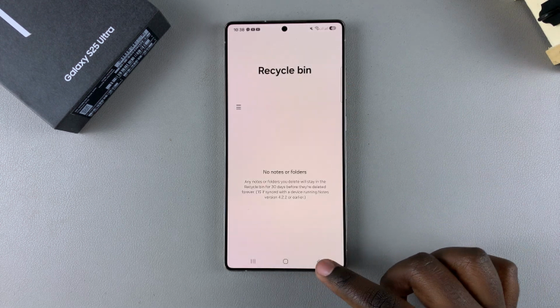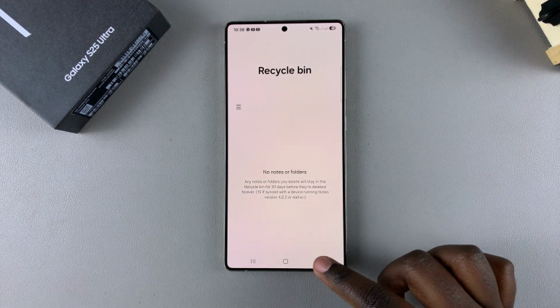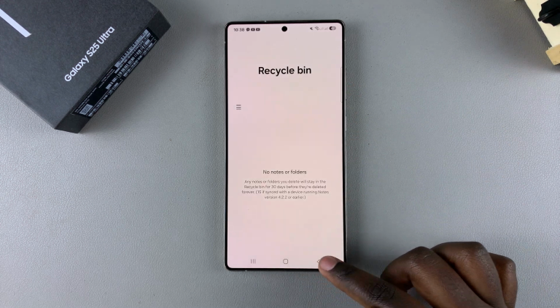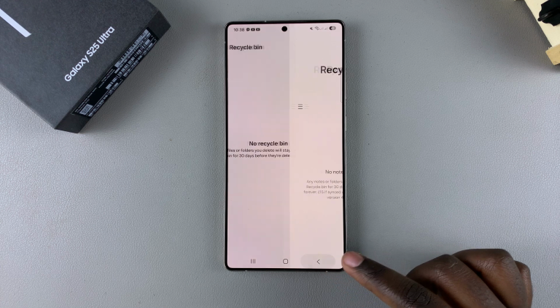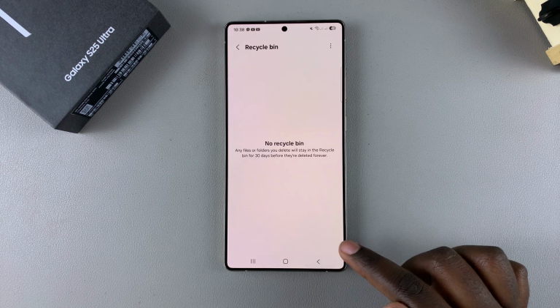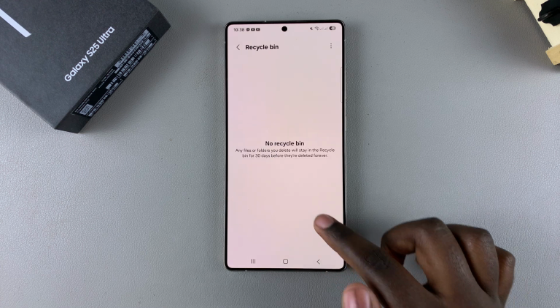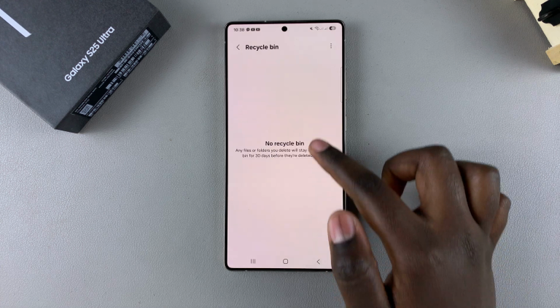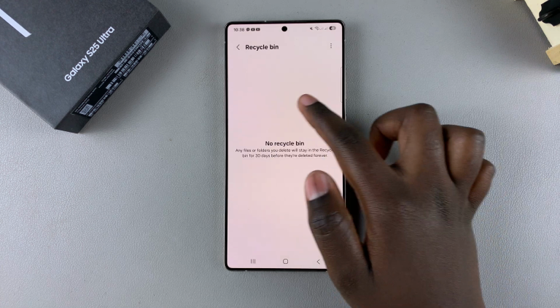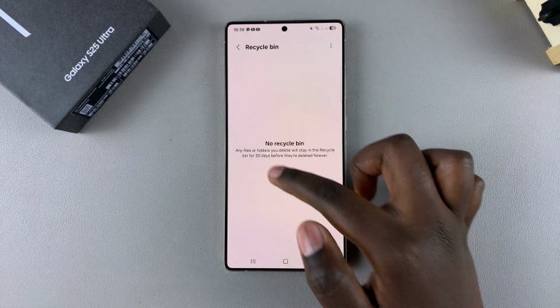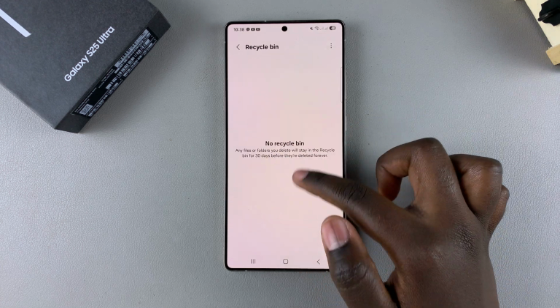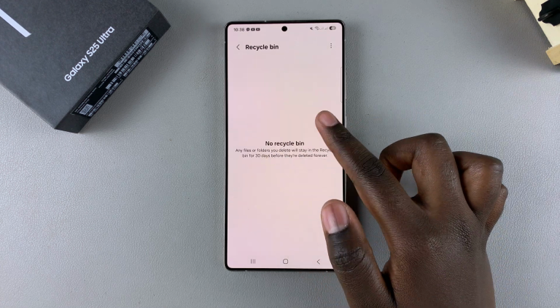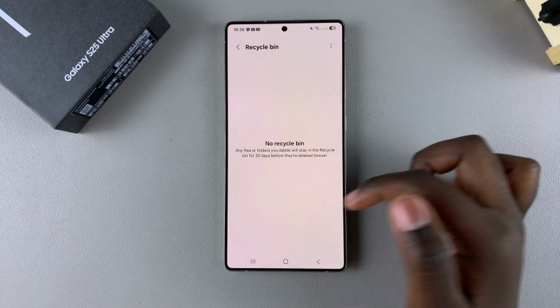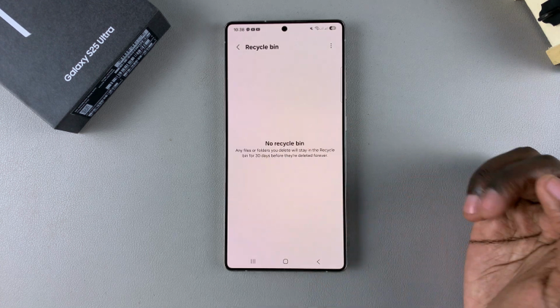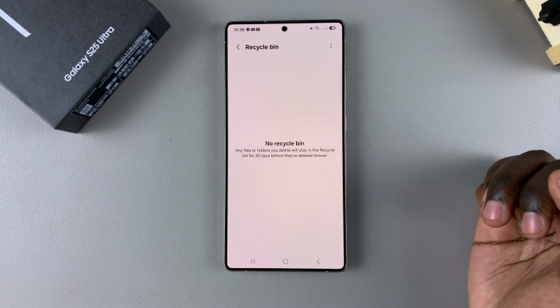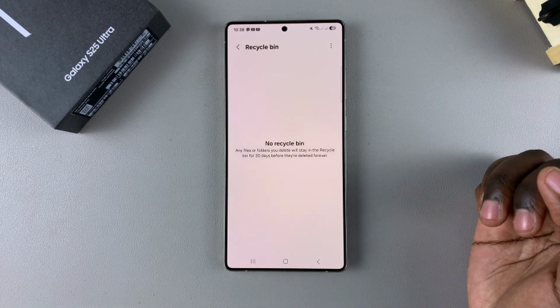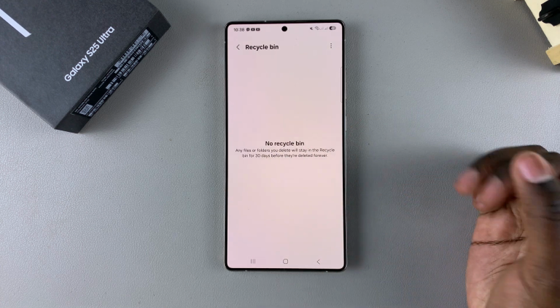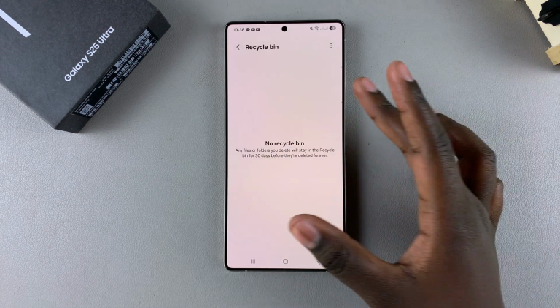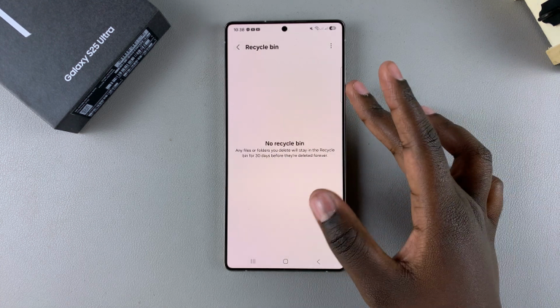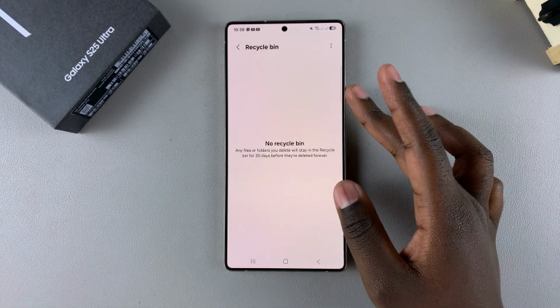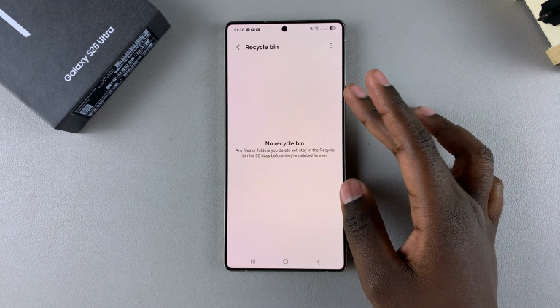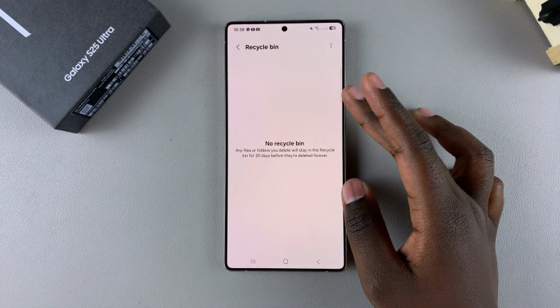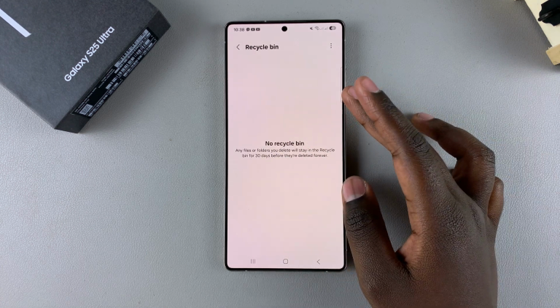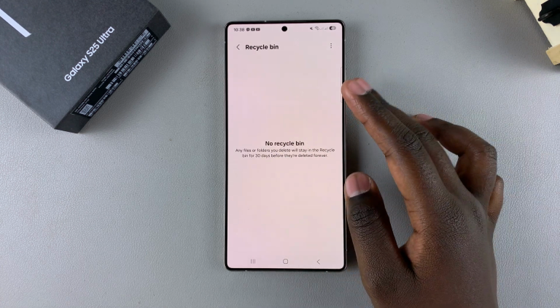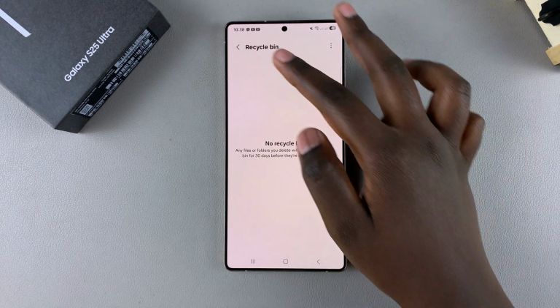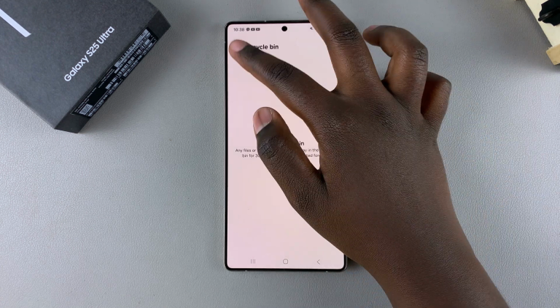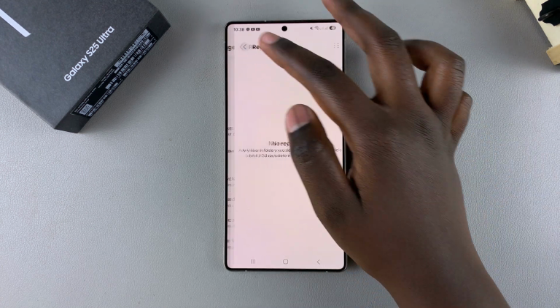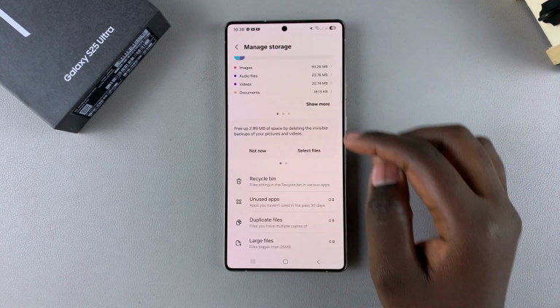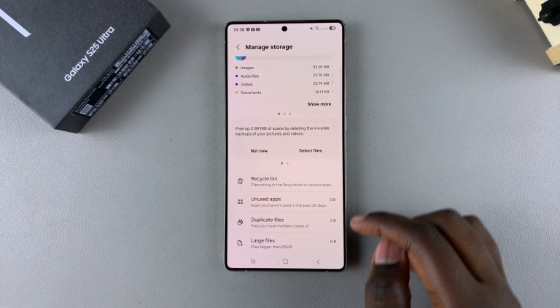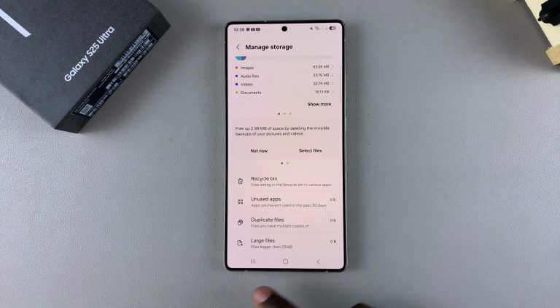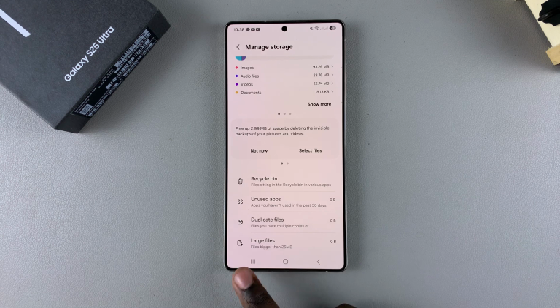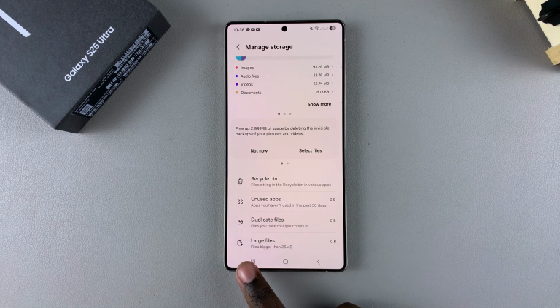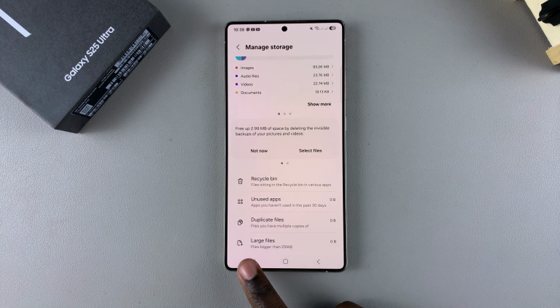Once you've done that, you can see the Recycle Bin is now empty. That's how you can empty the Recycle Bin on your Galaxy S25.